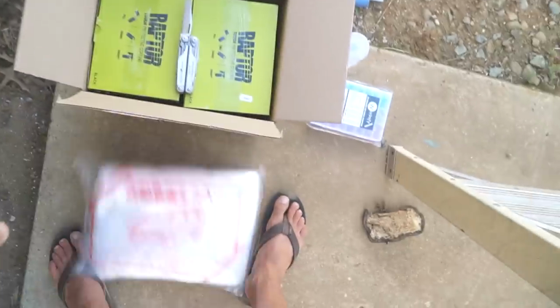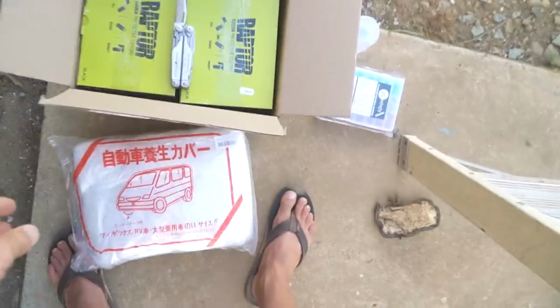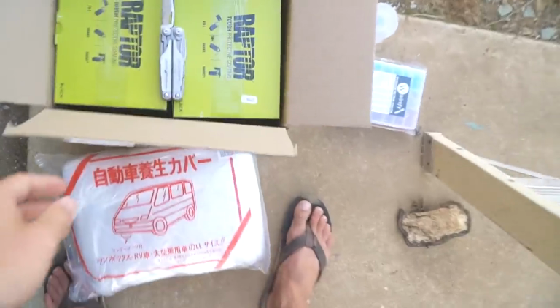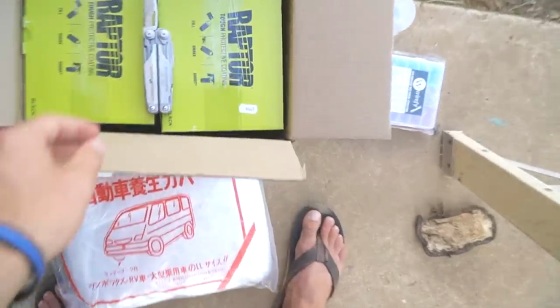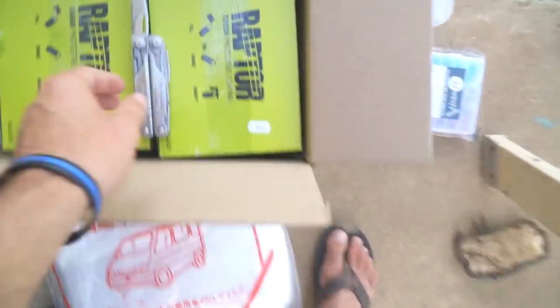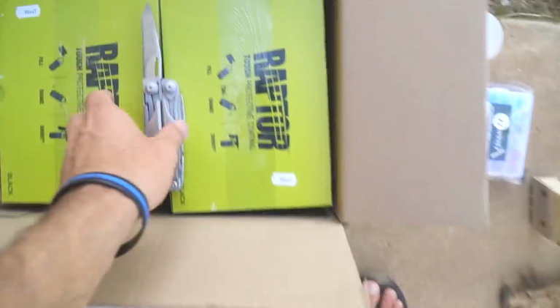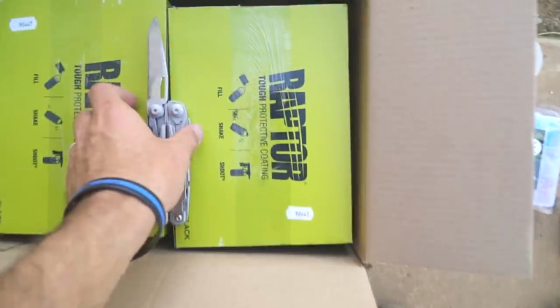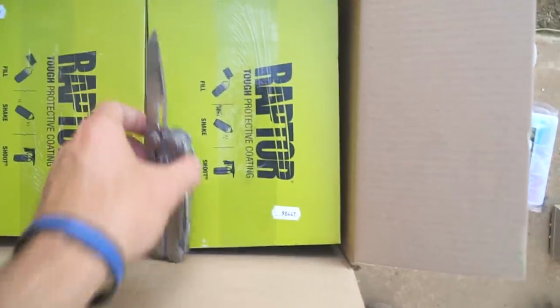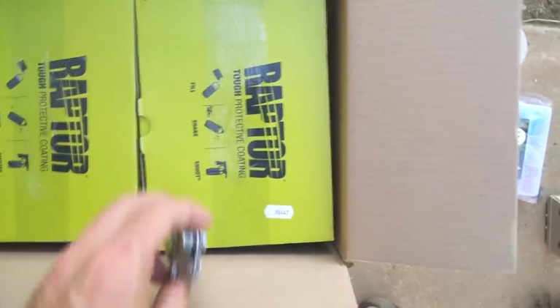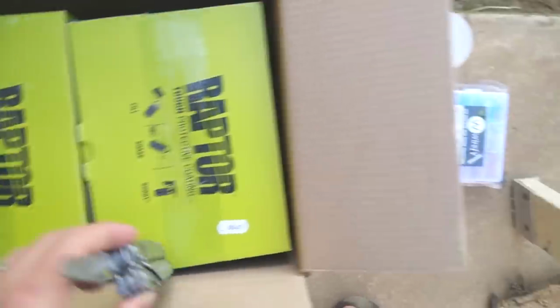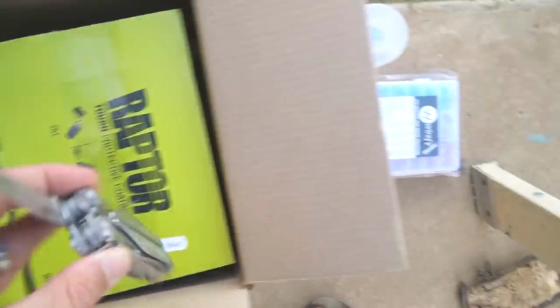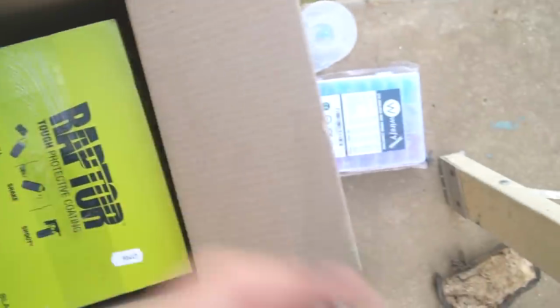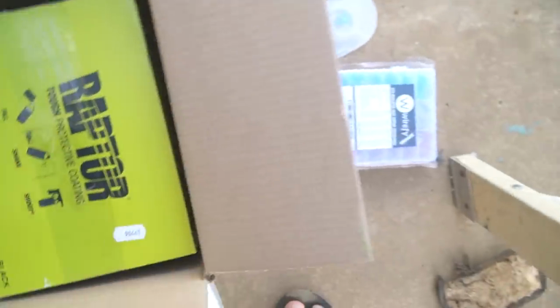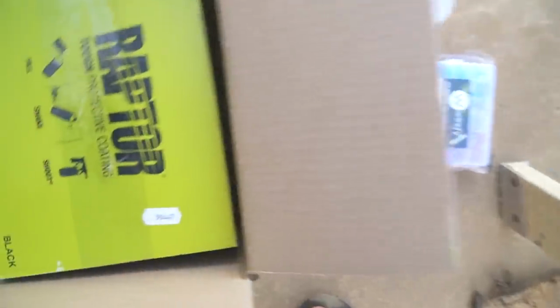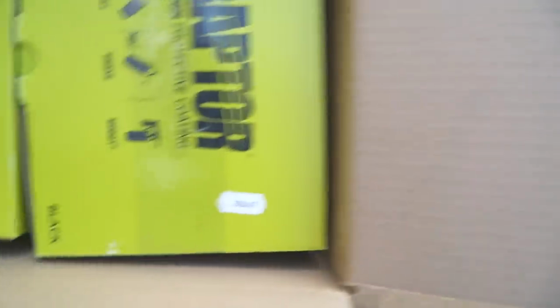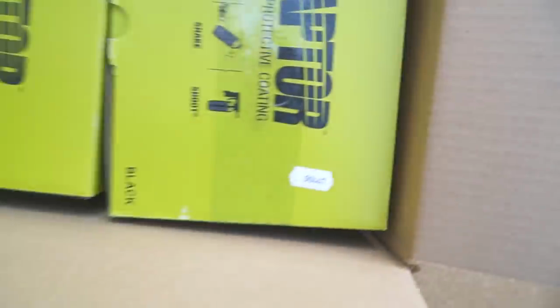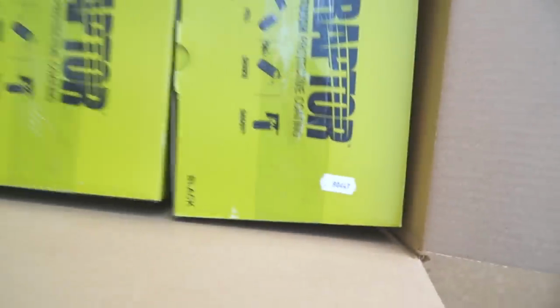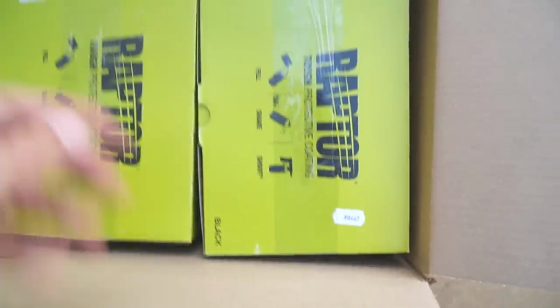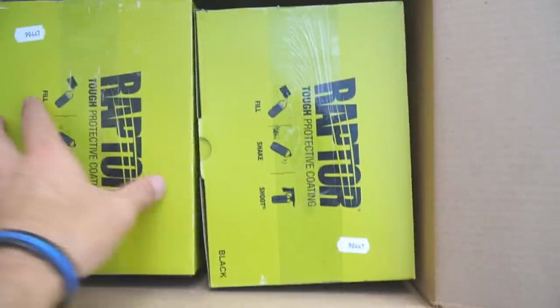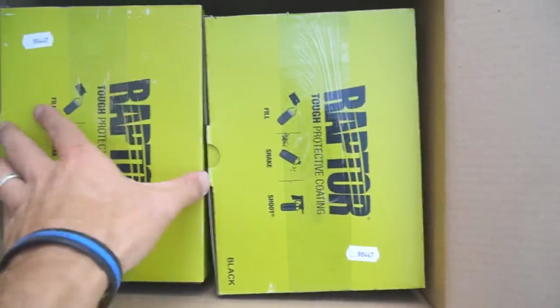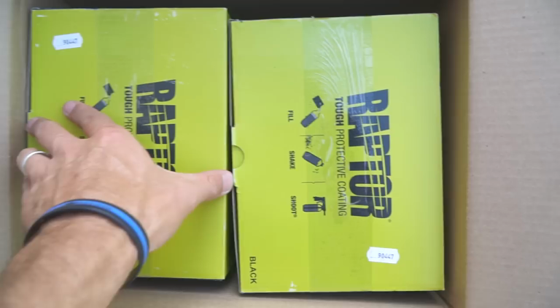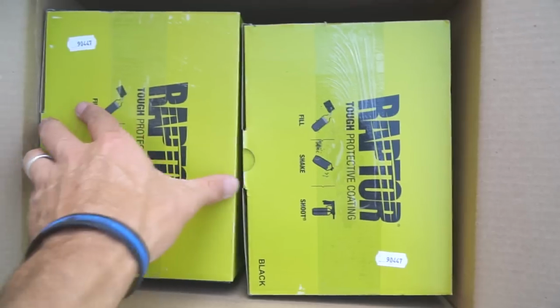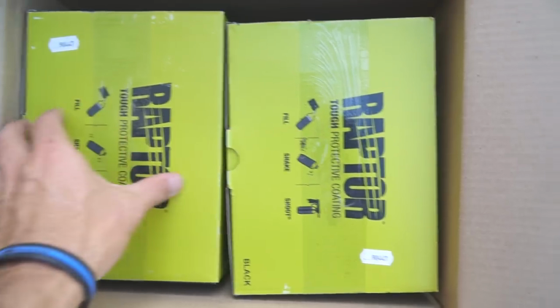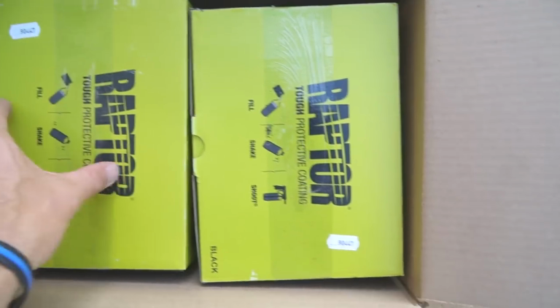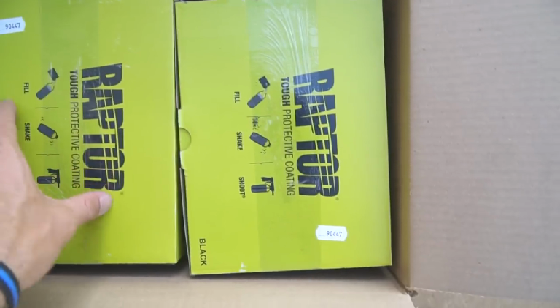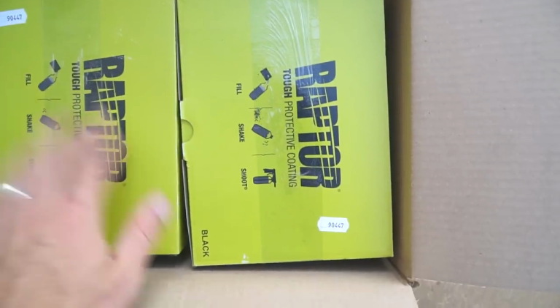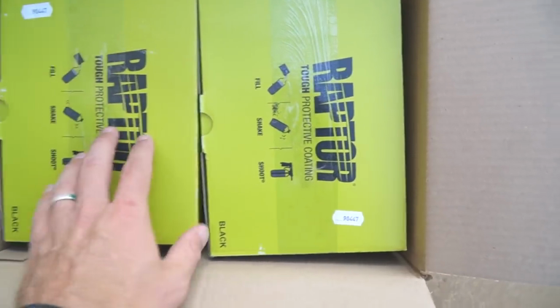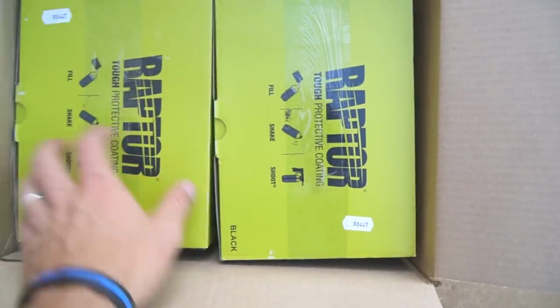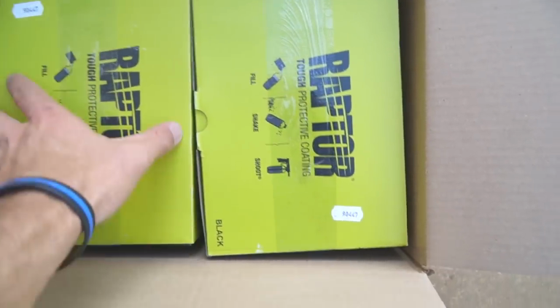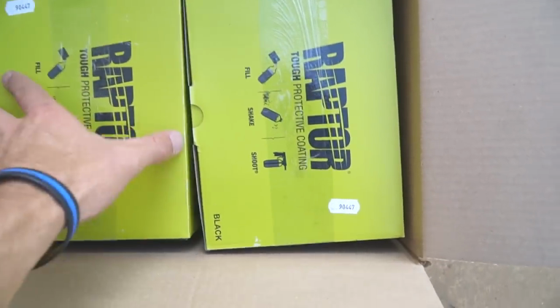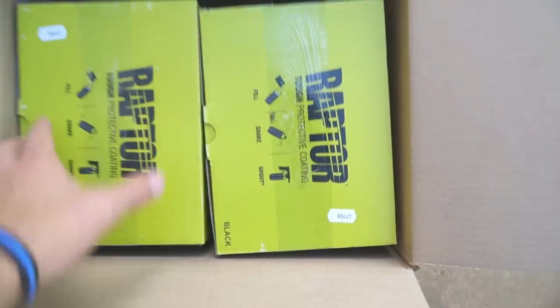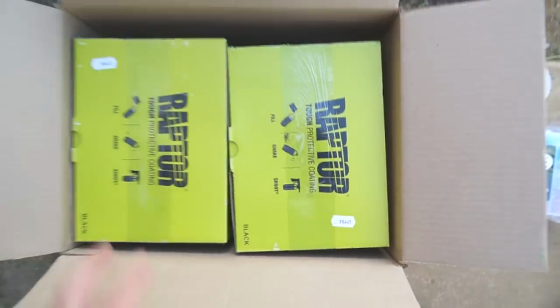The paint came in the mail today — I got two kits of Raptor liner.